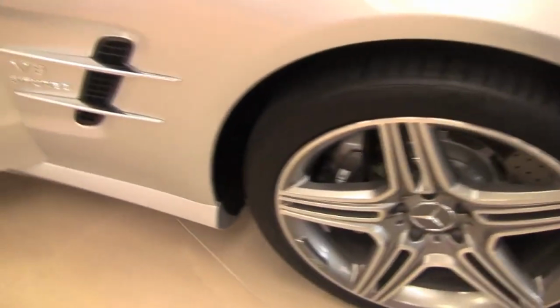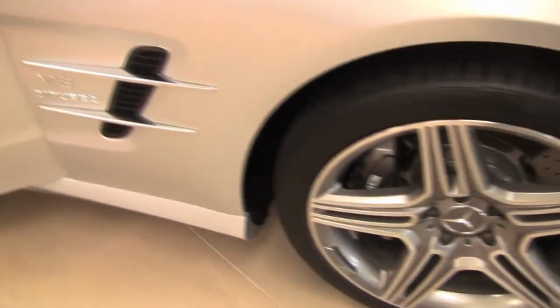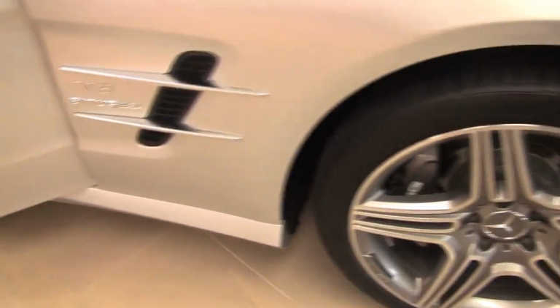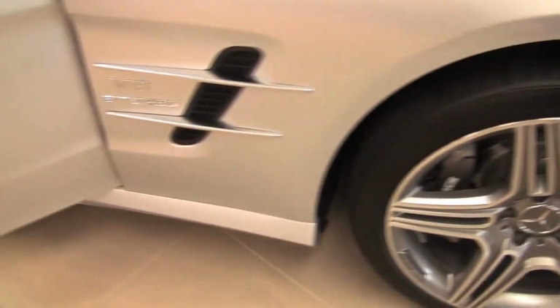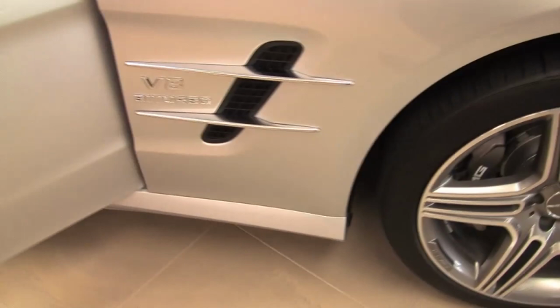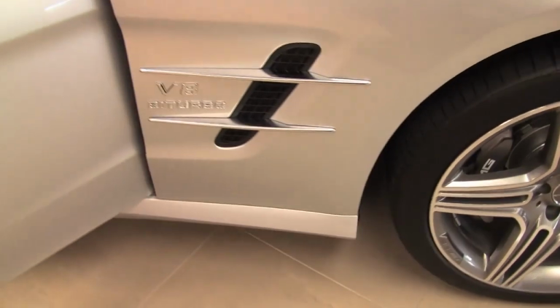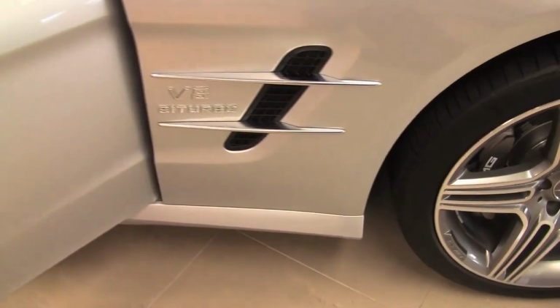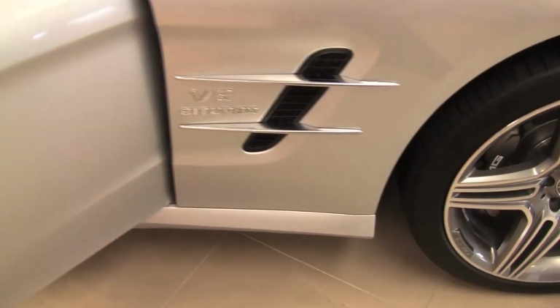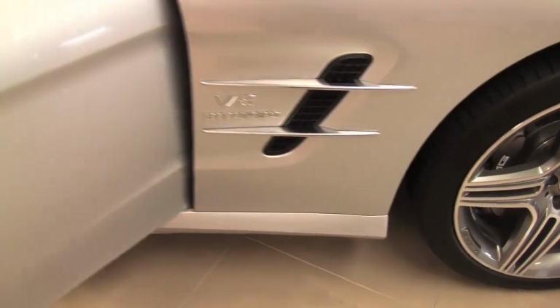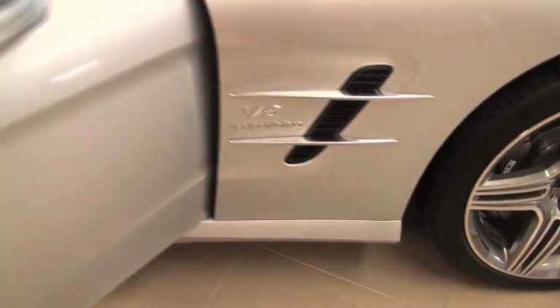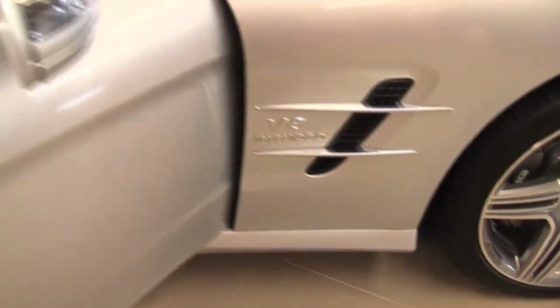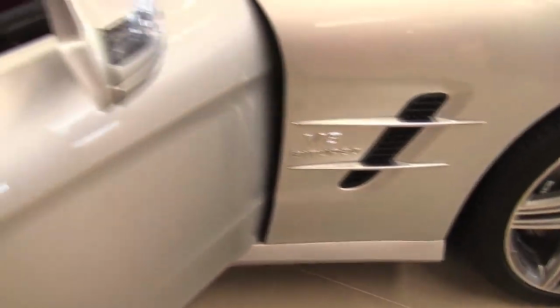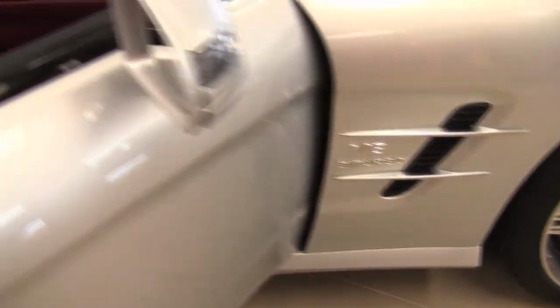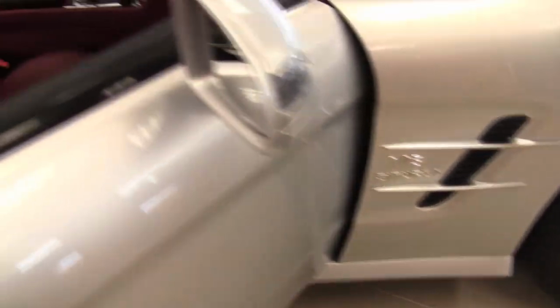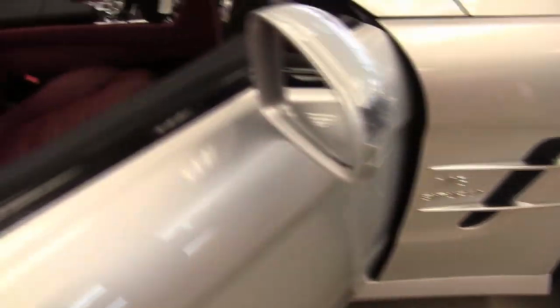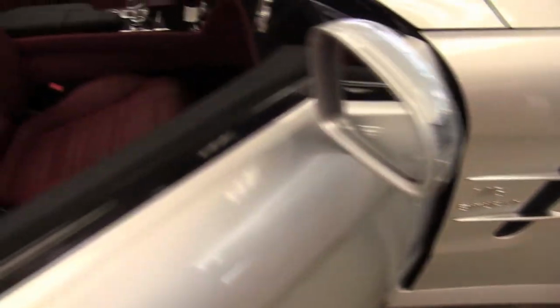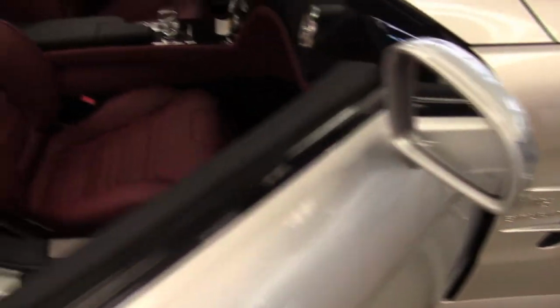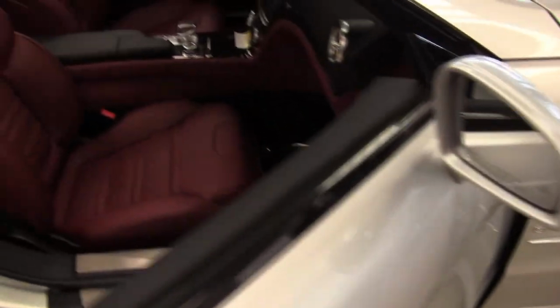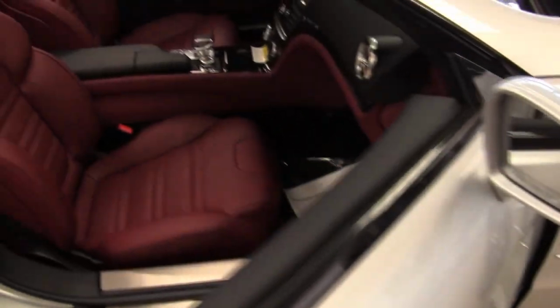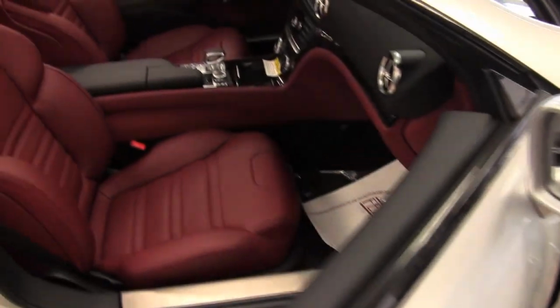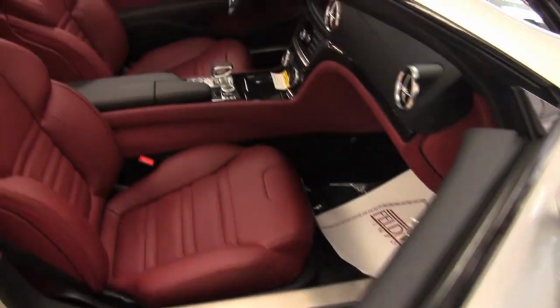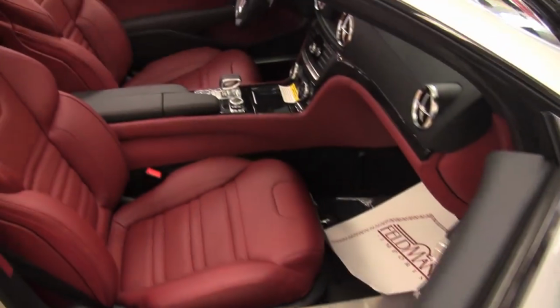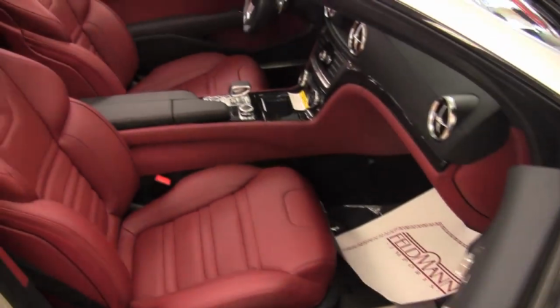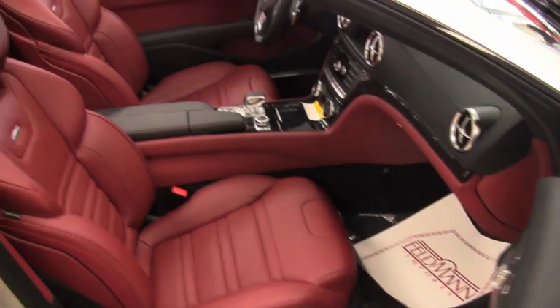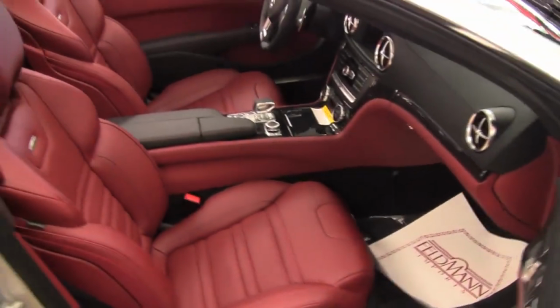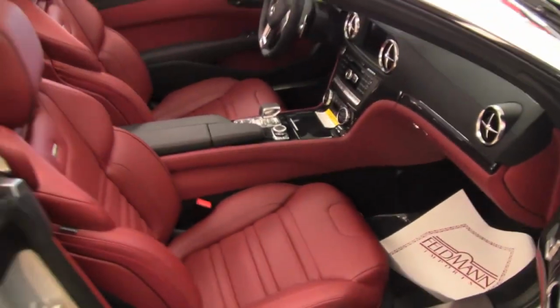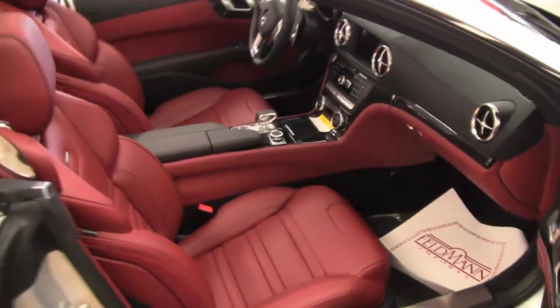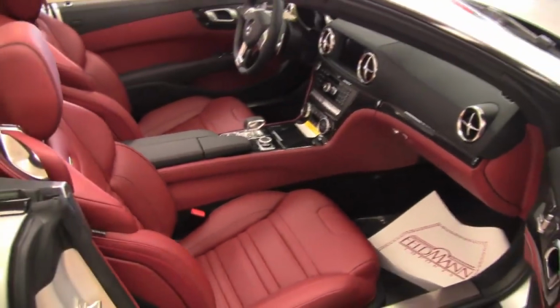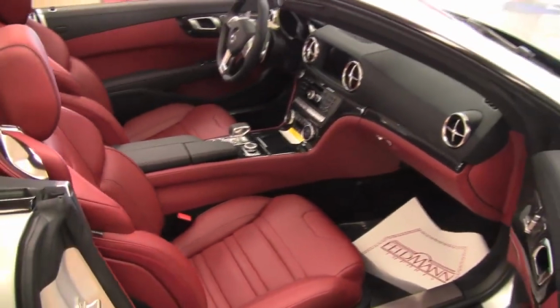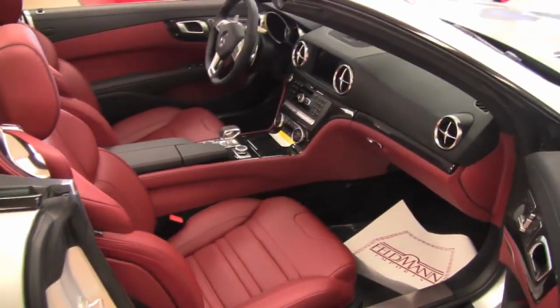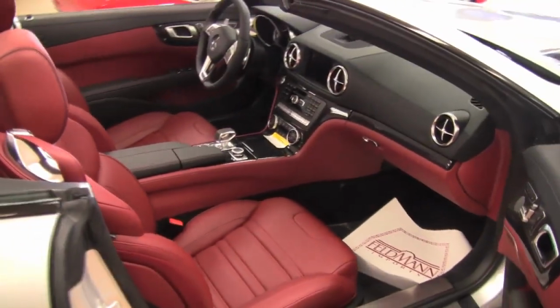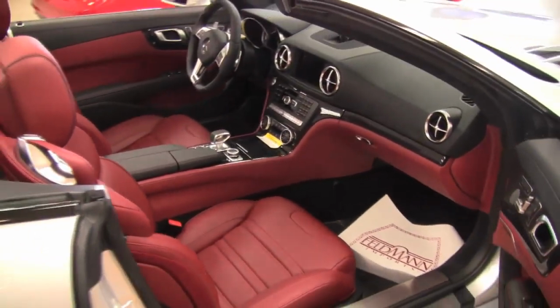This is gorgeous. The sporty seats and AMG 19 inch wheels.